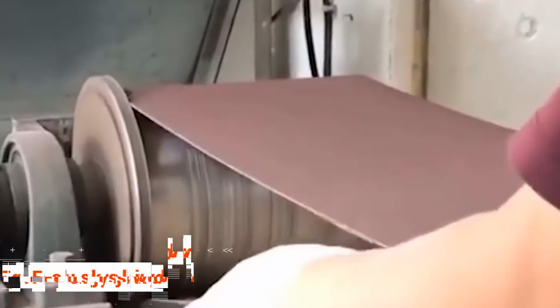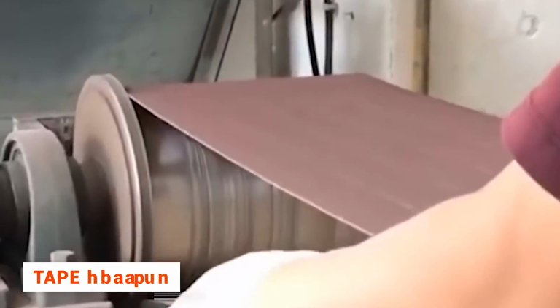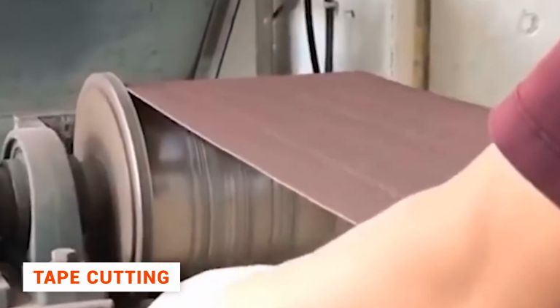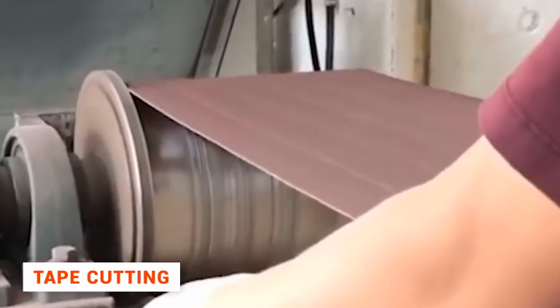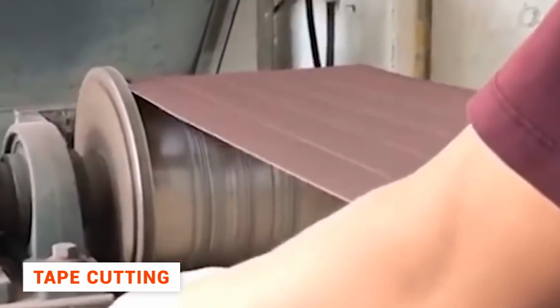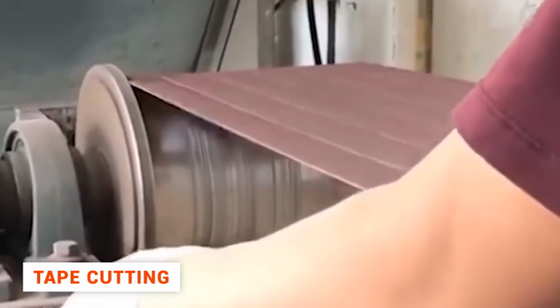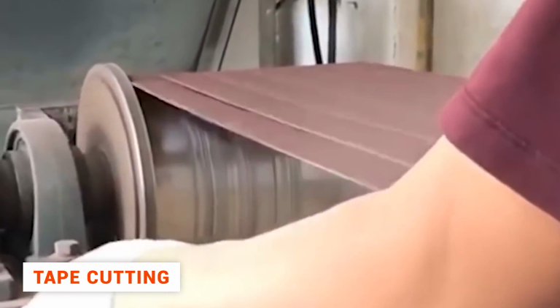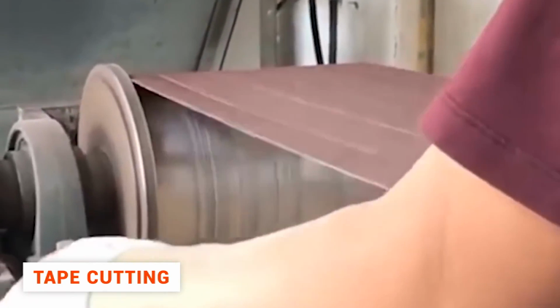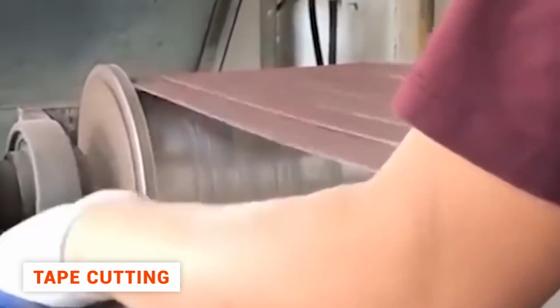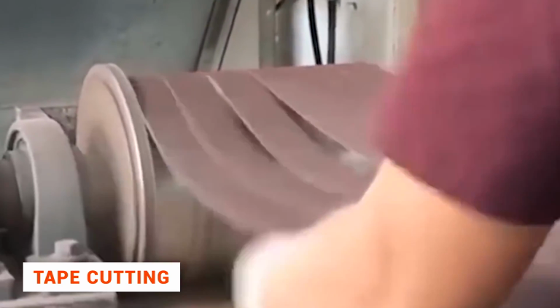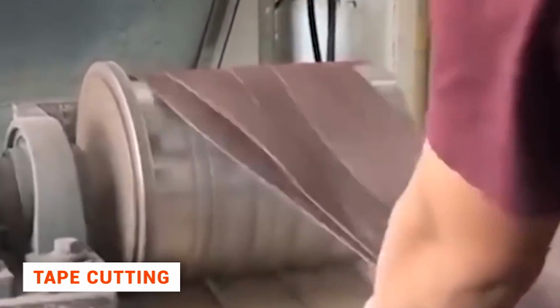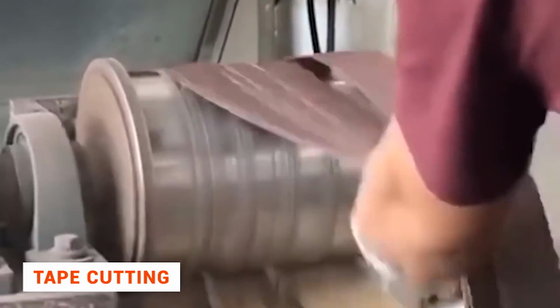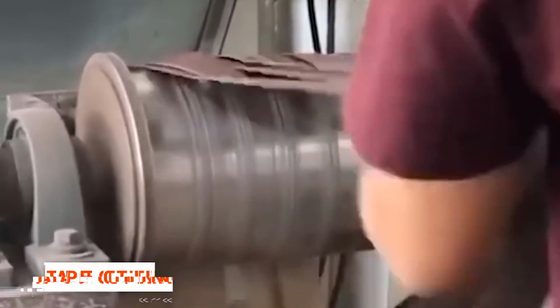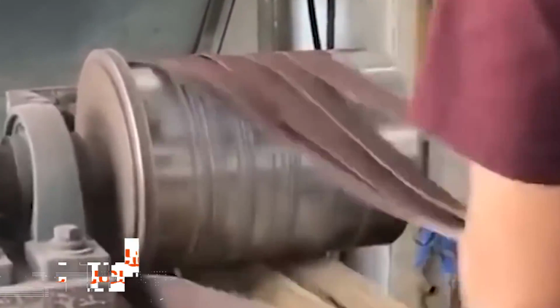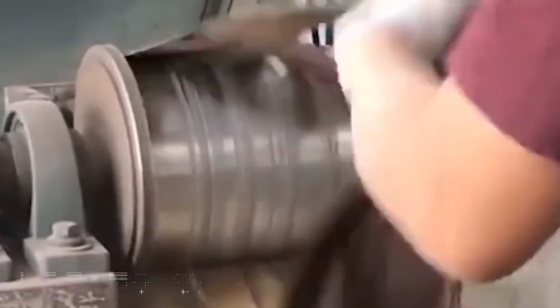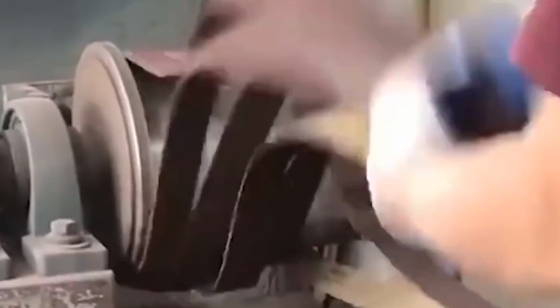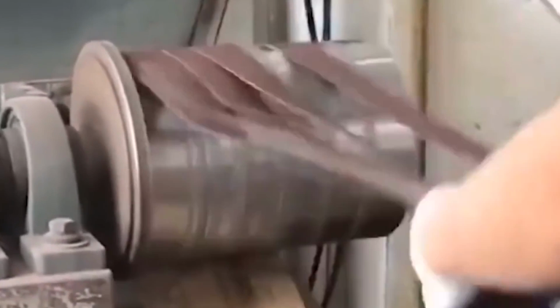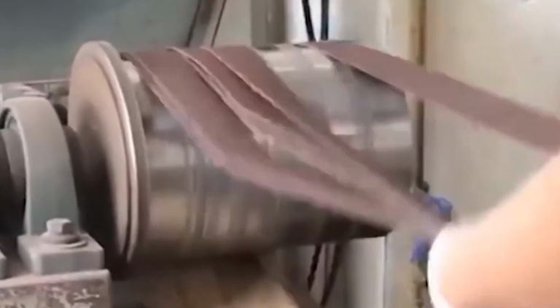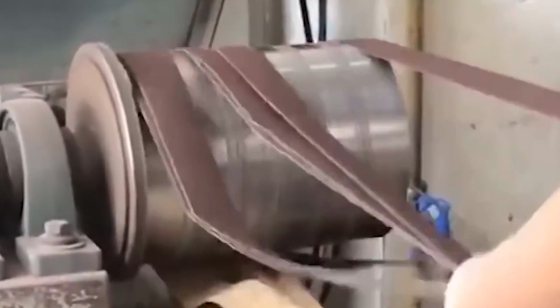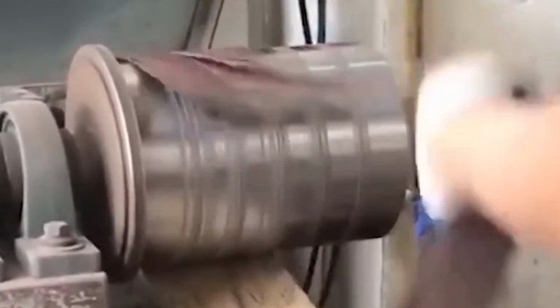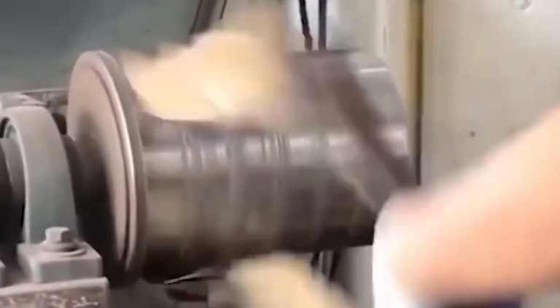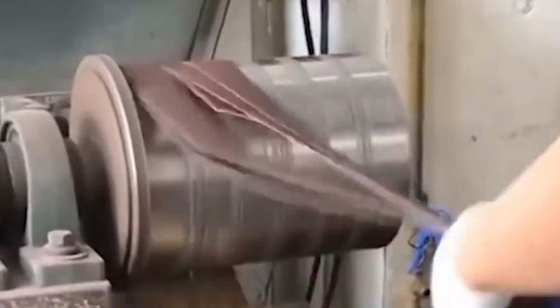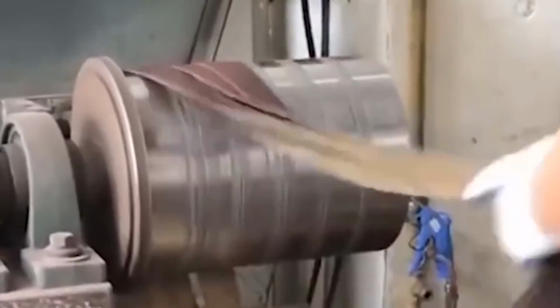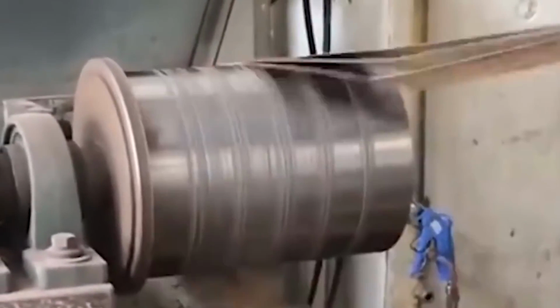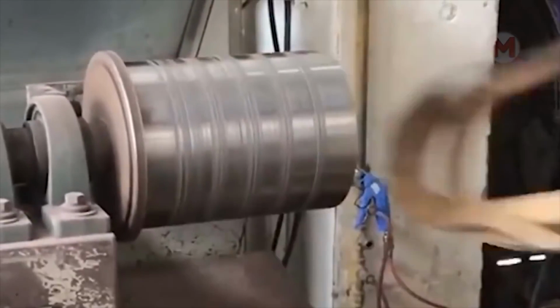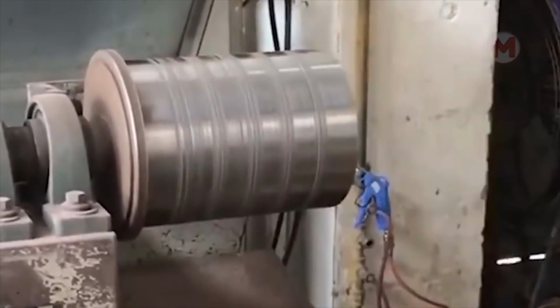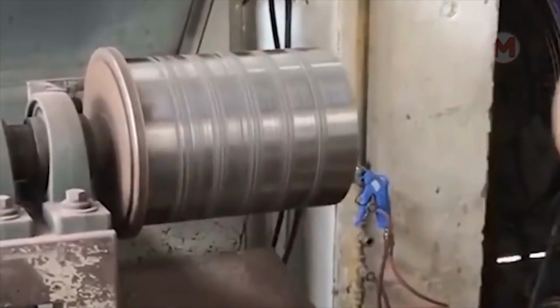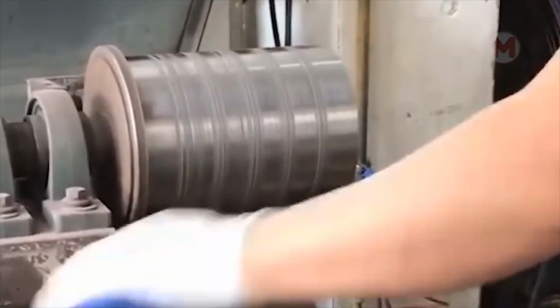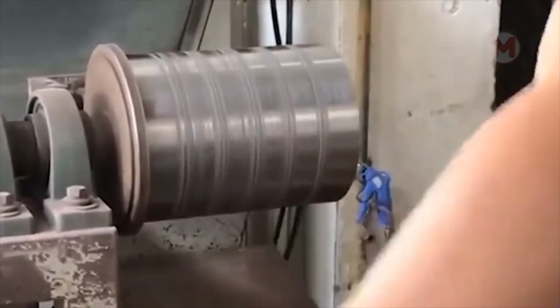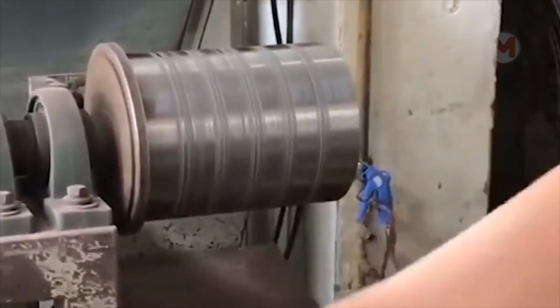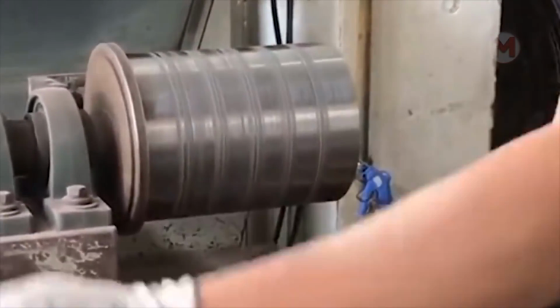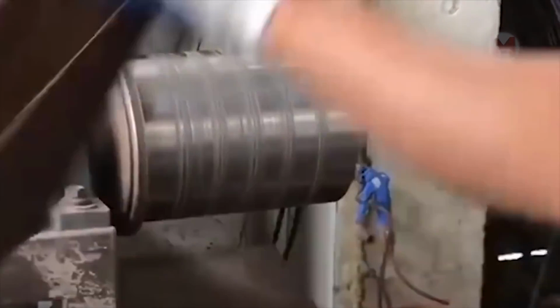Grinding belts for special machines are not cut by hand either. All in all, every process can be fully automated.